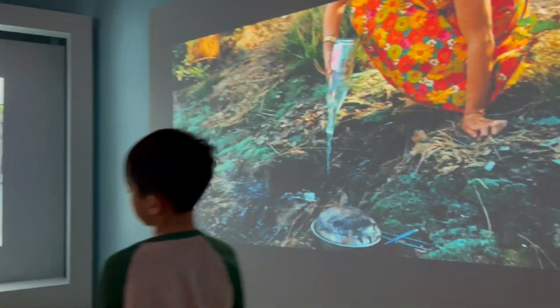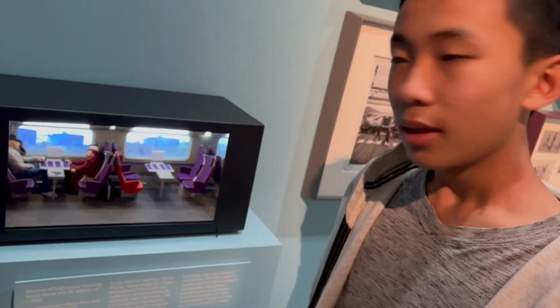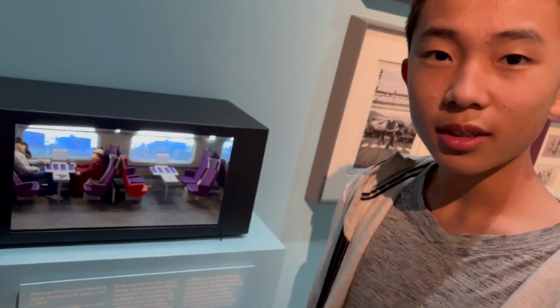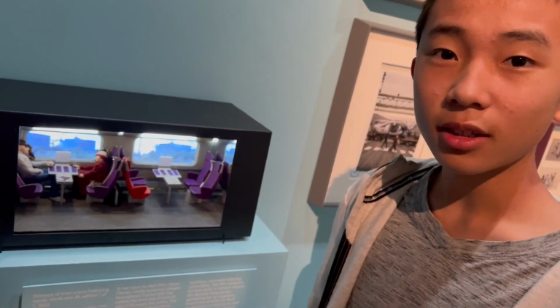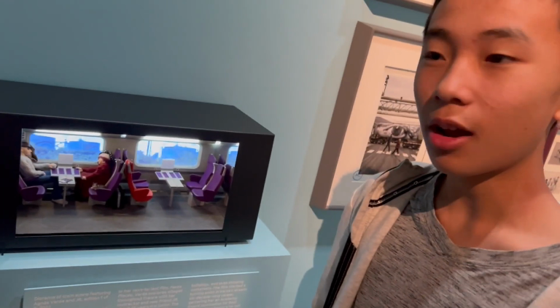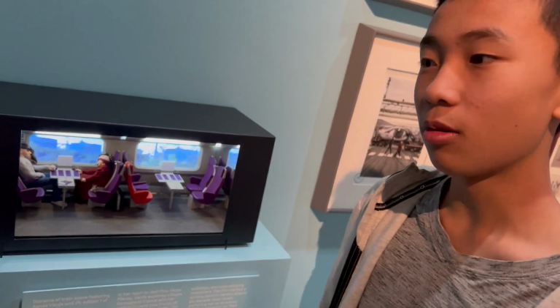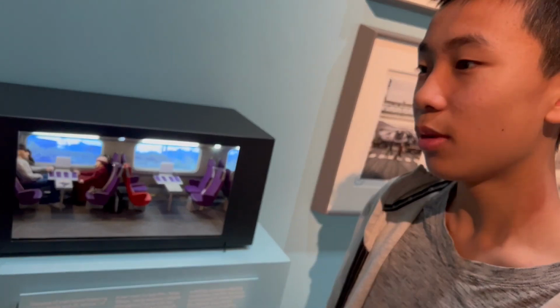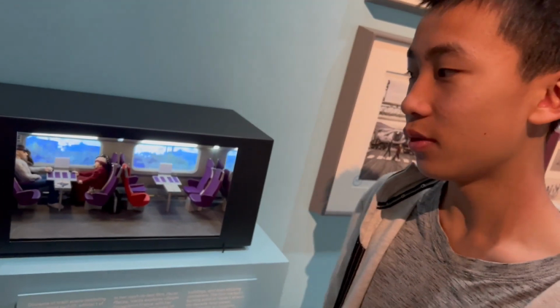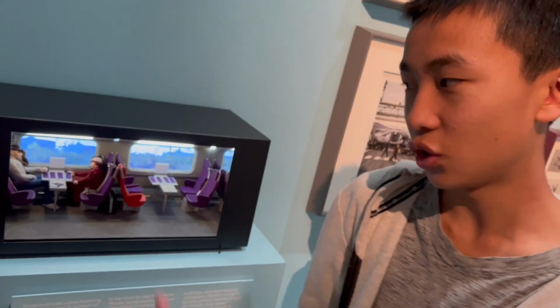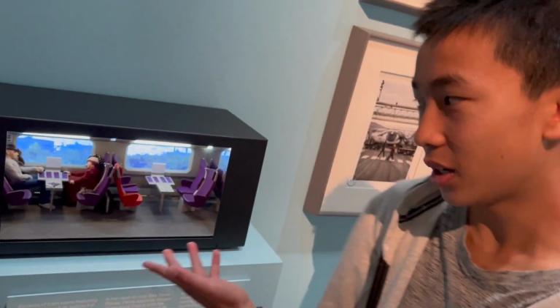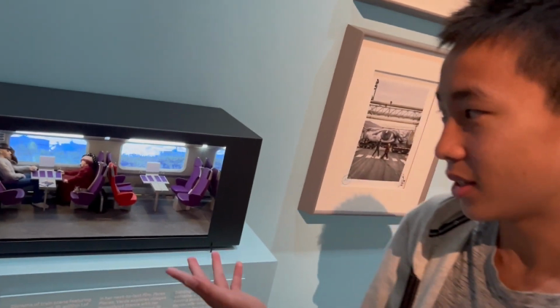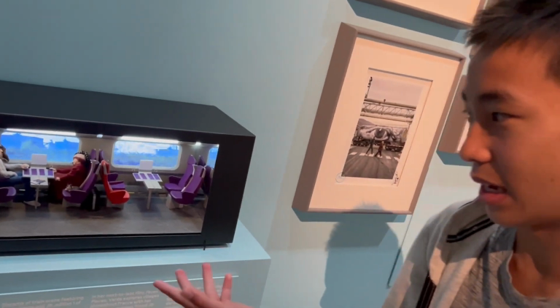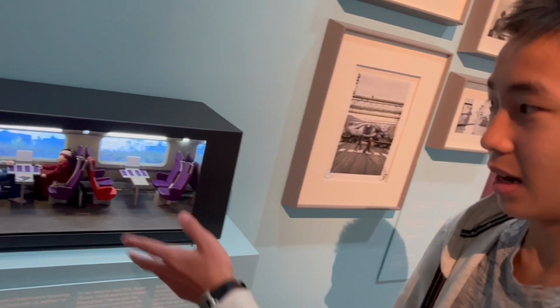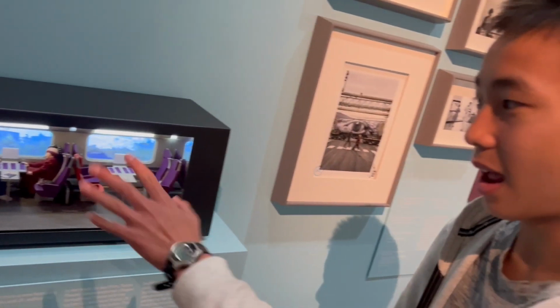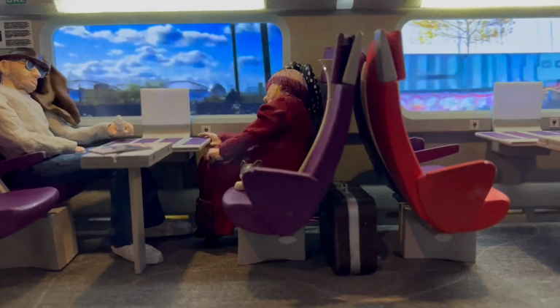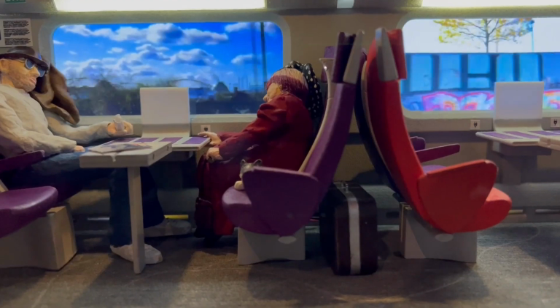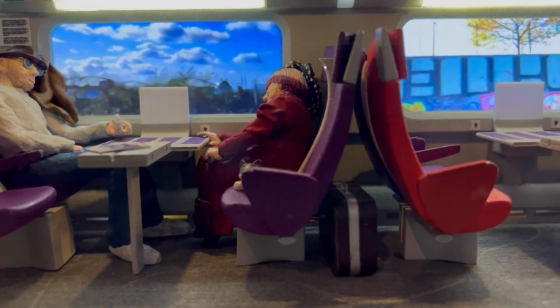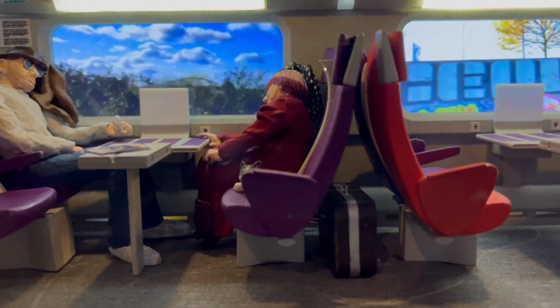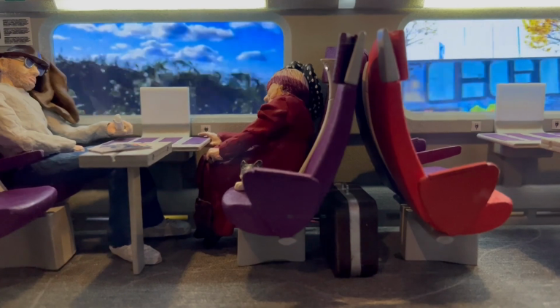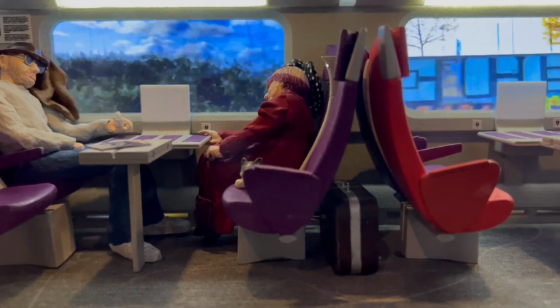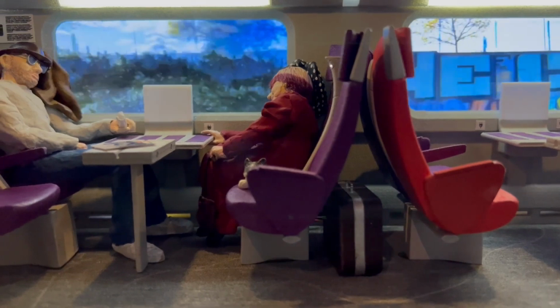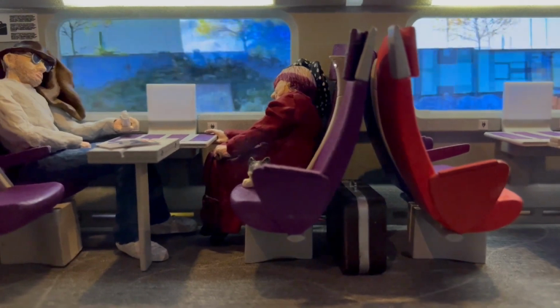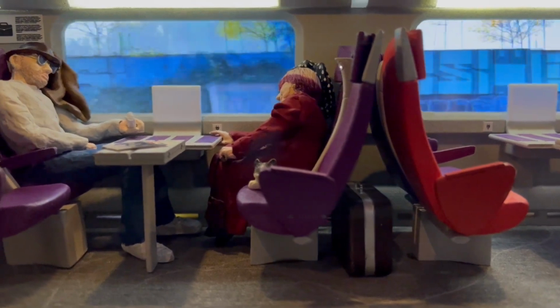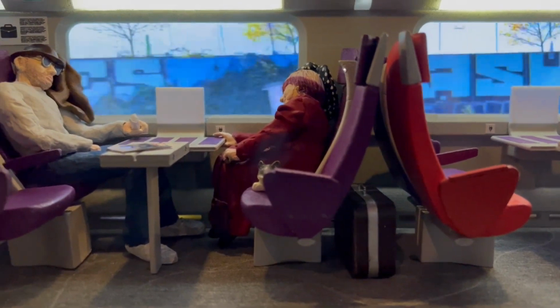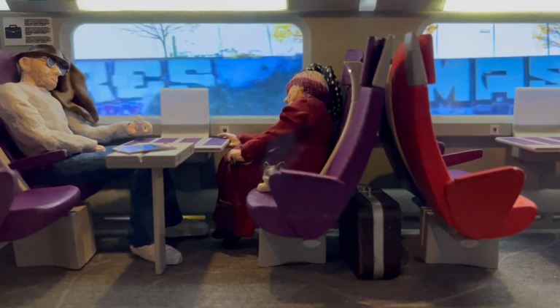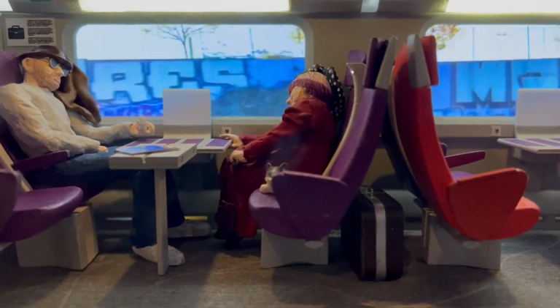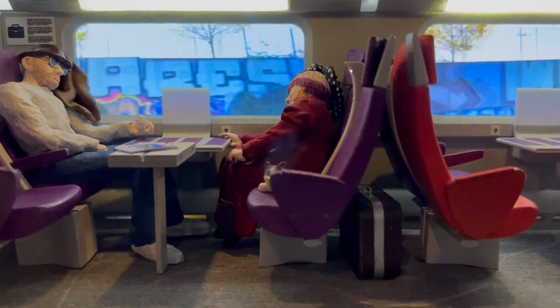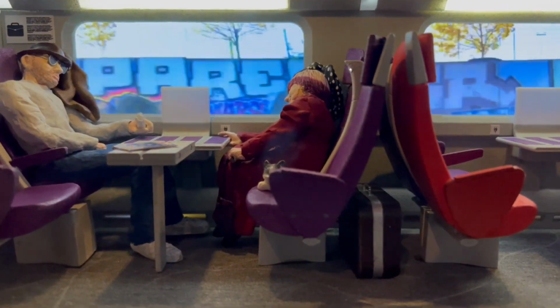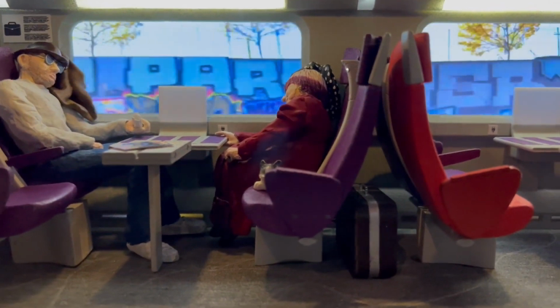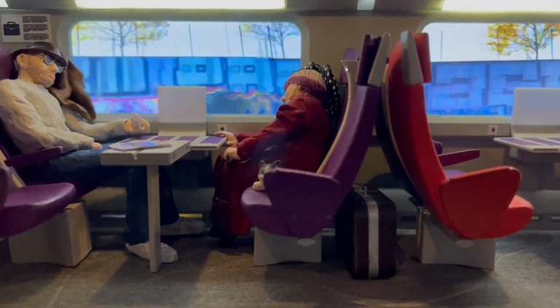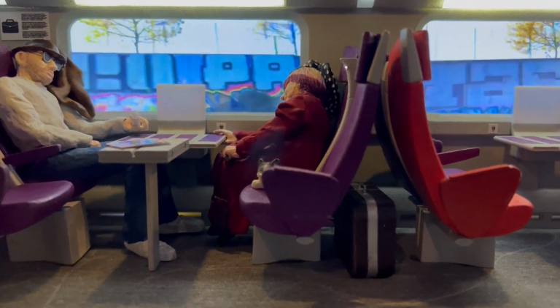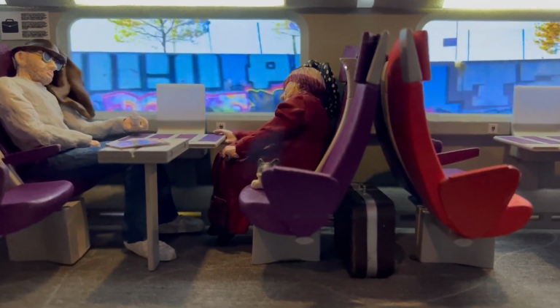This is a diorama of a train scene, and in the movies they just use a screen to make it look like you're seeing outside.